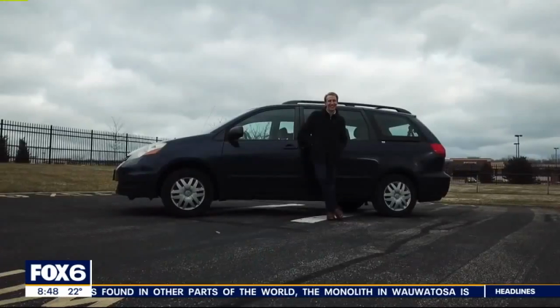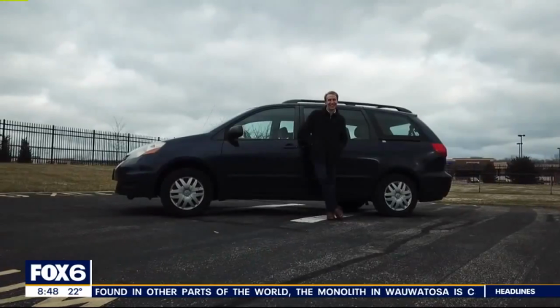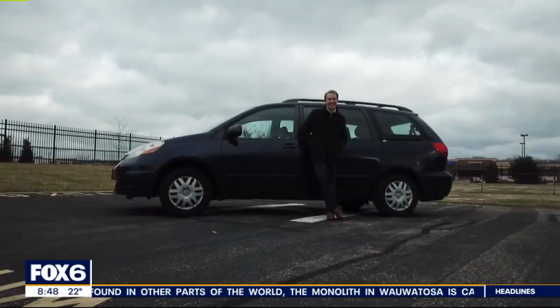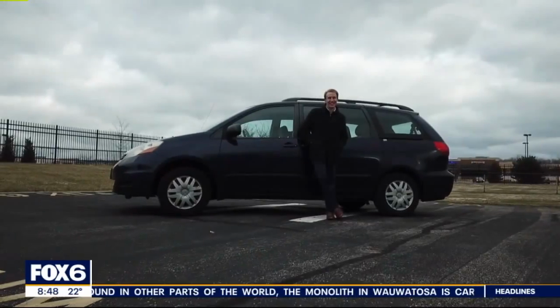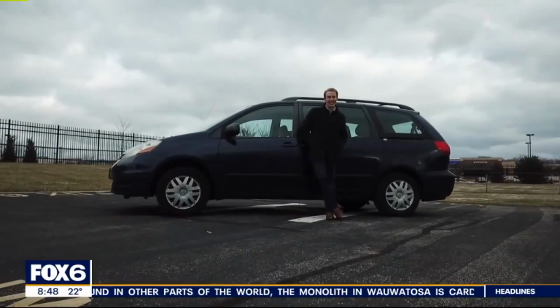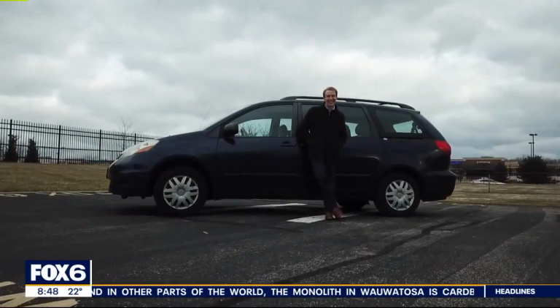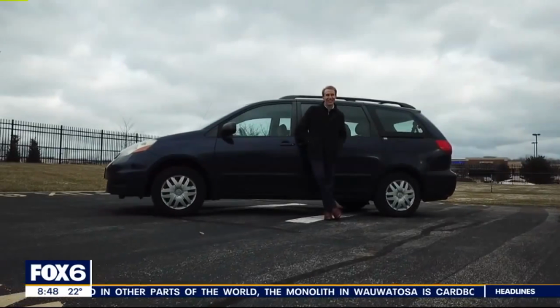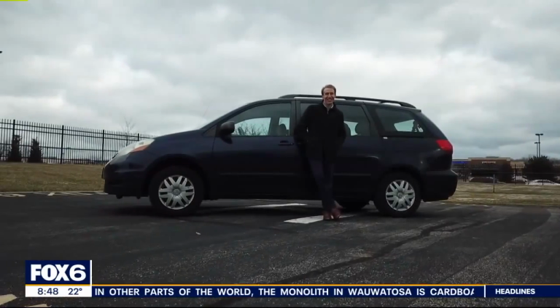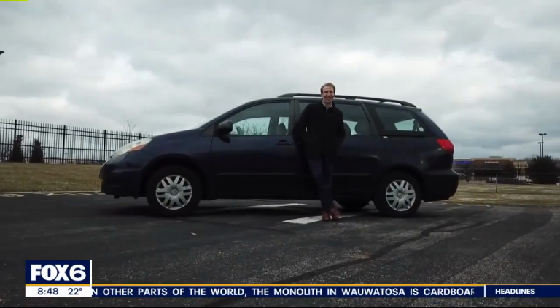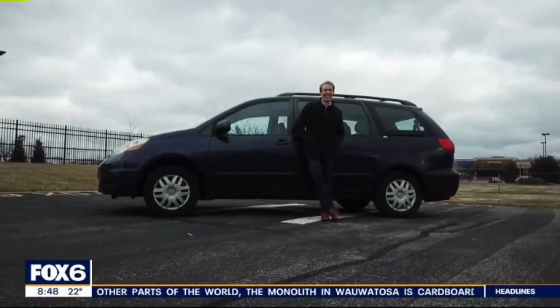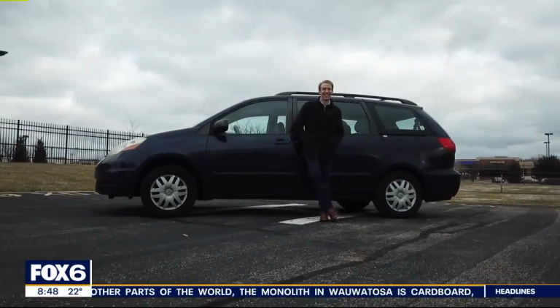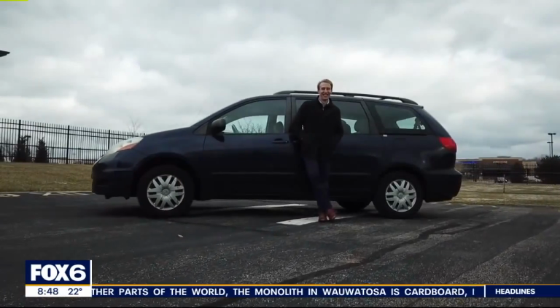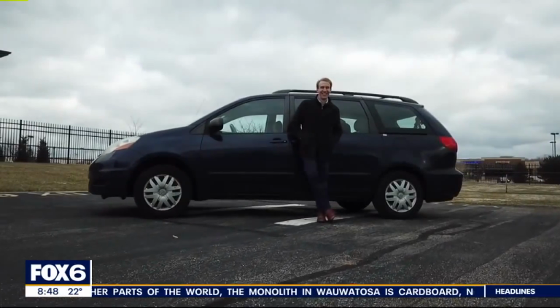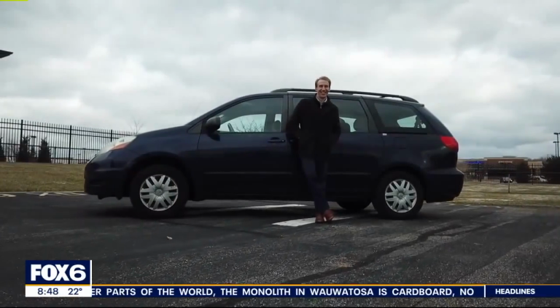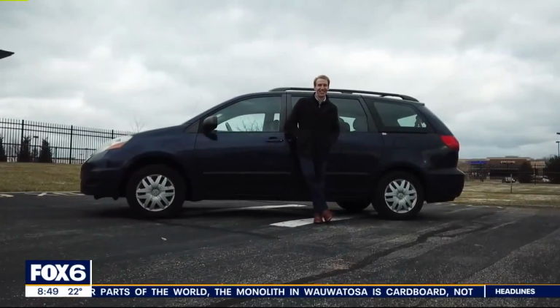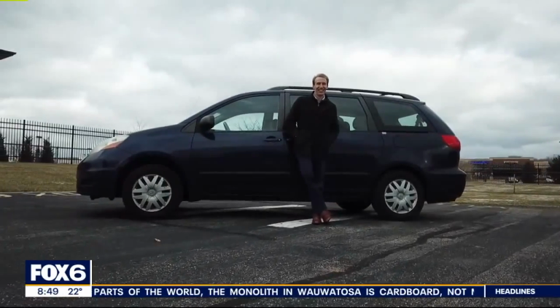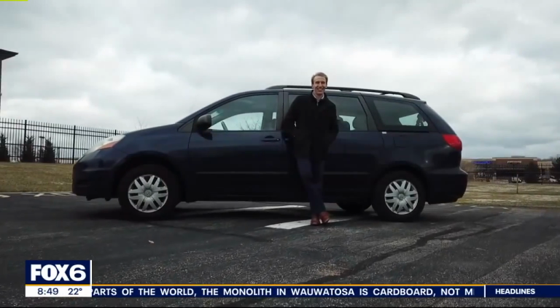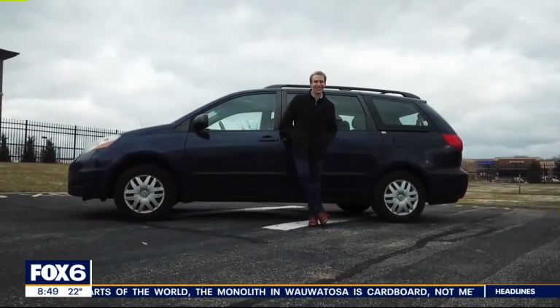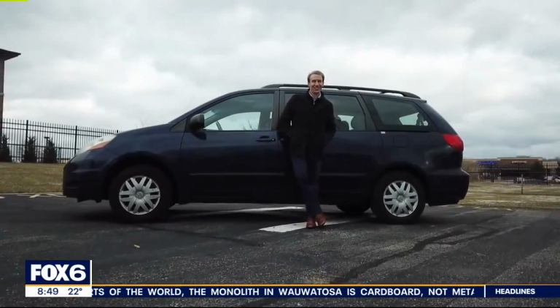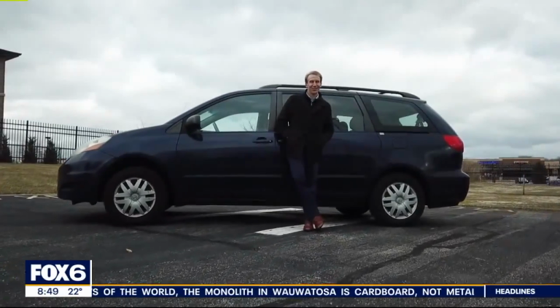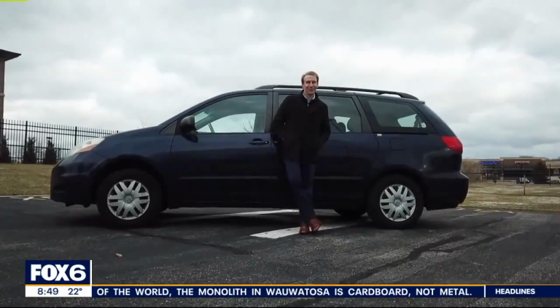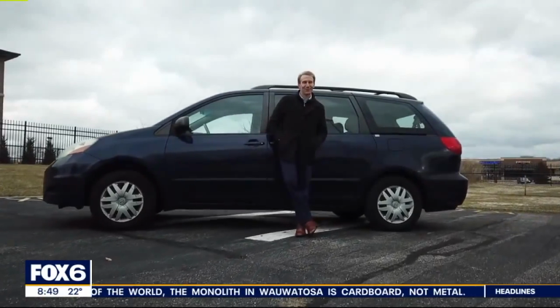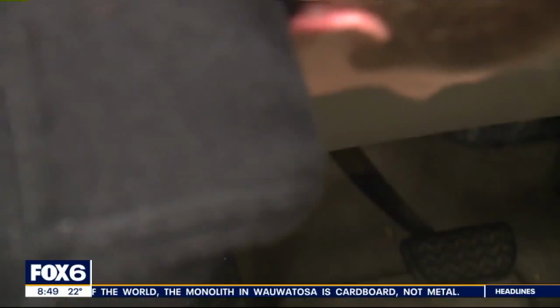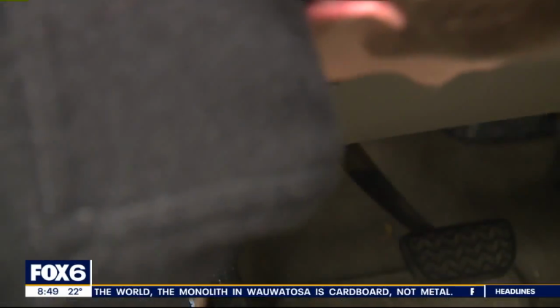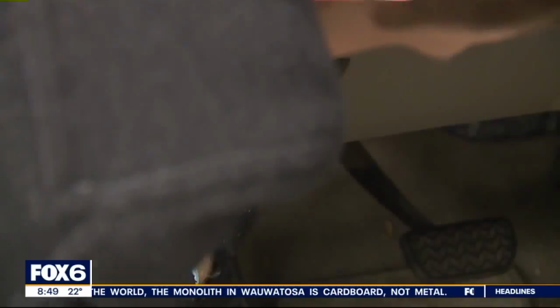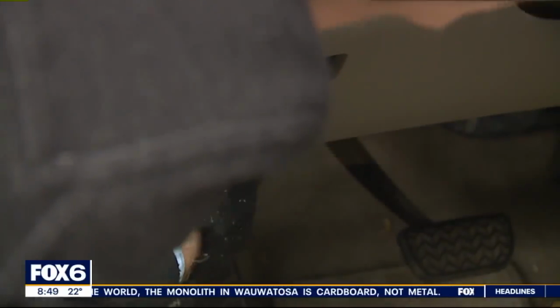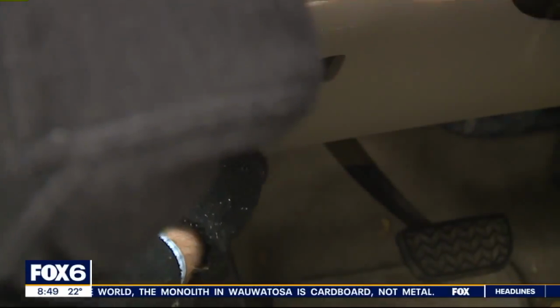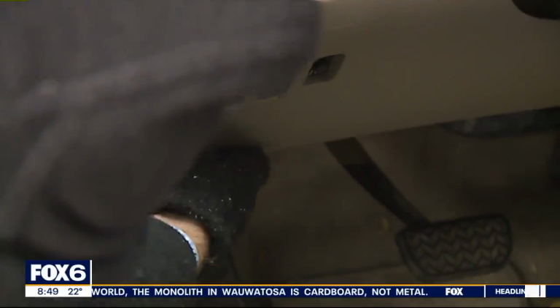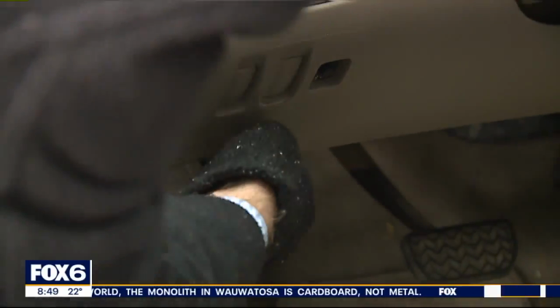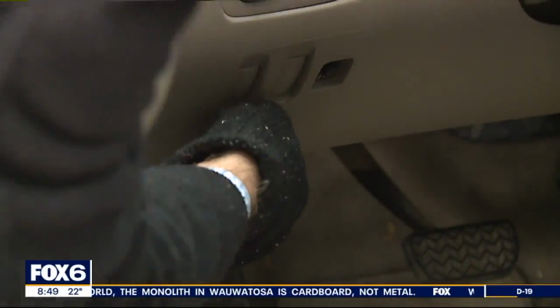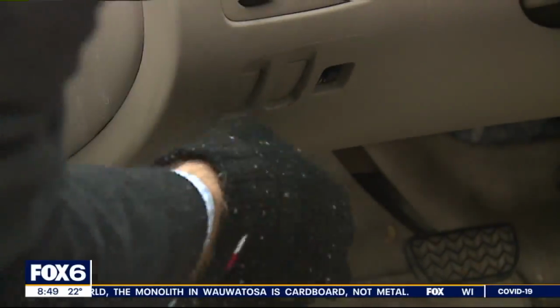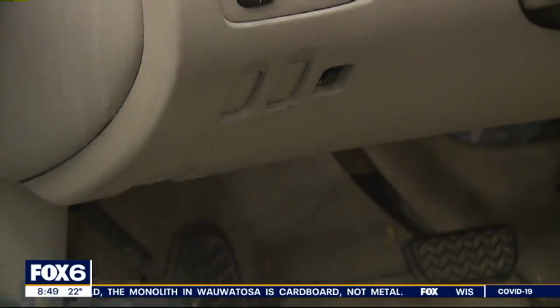For me, the minivan isn't just a car, it's a lifestyle. Pop the hood, see what we're working with.